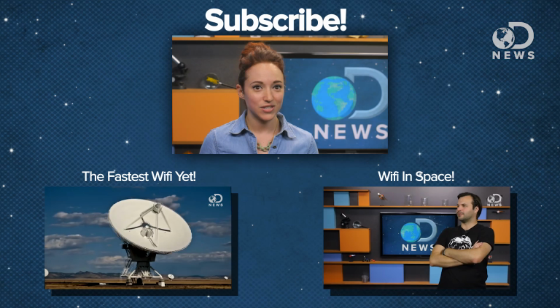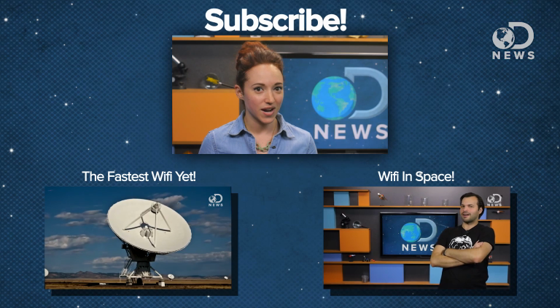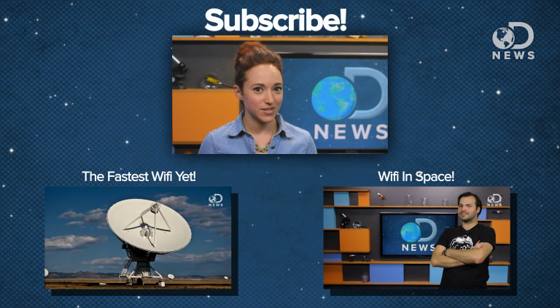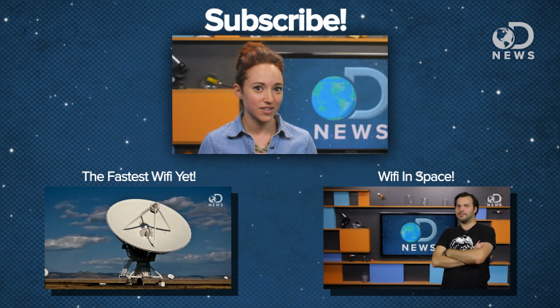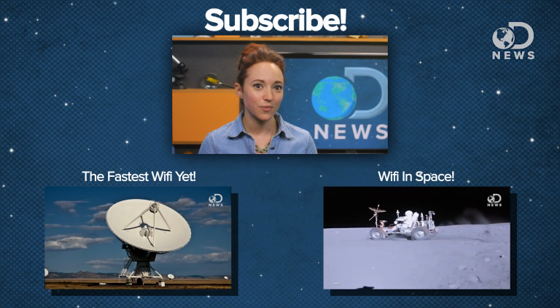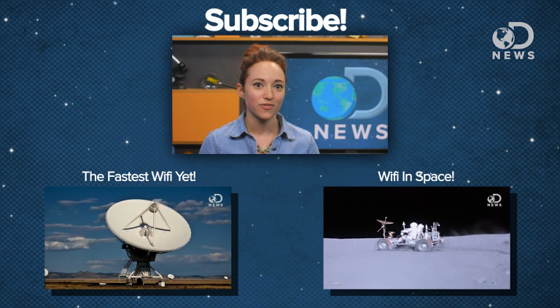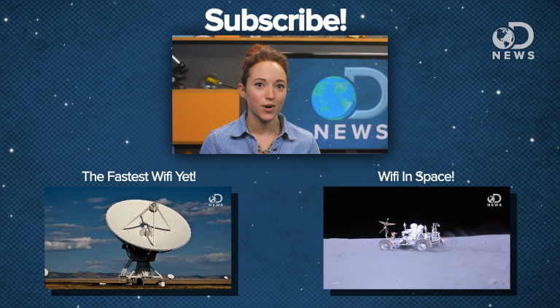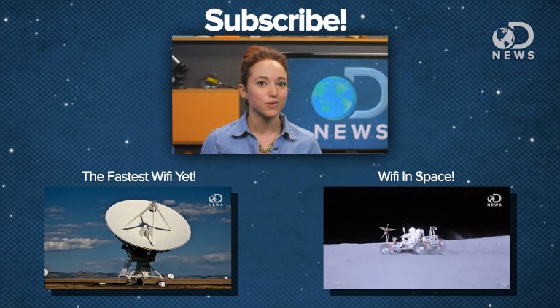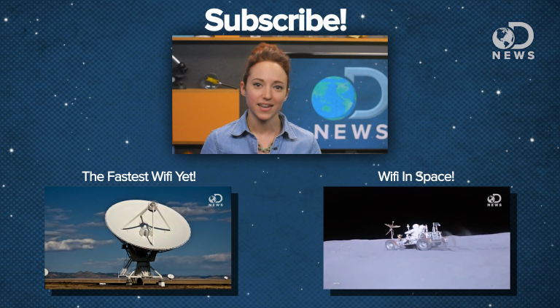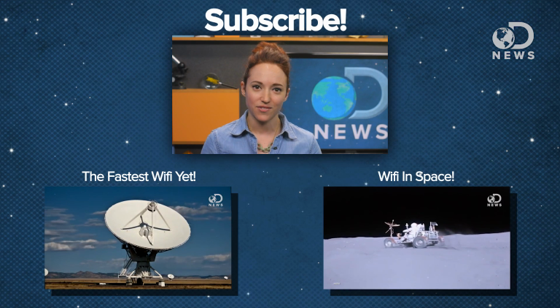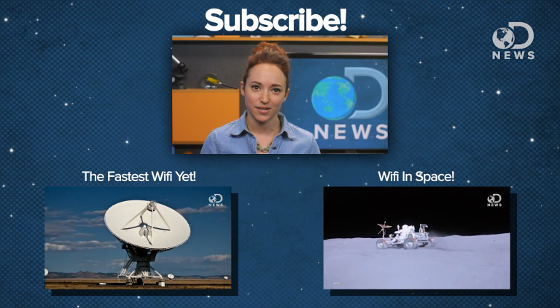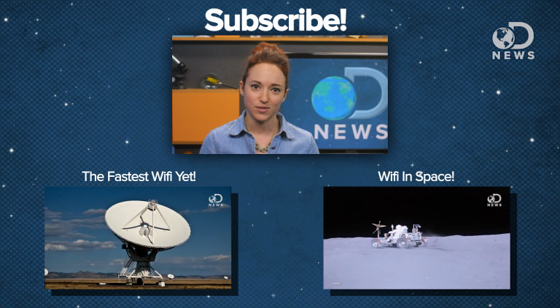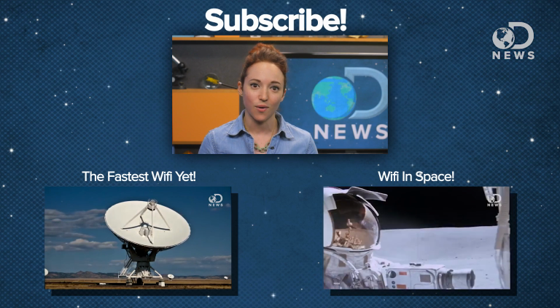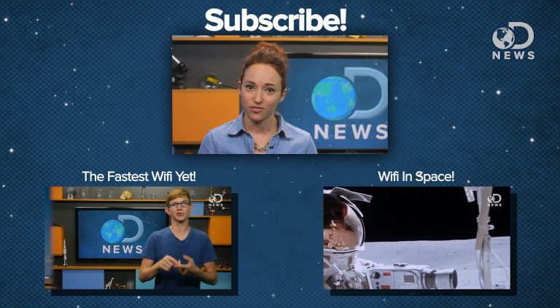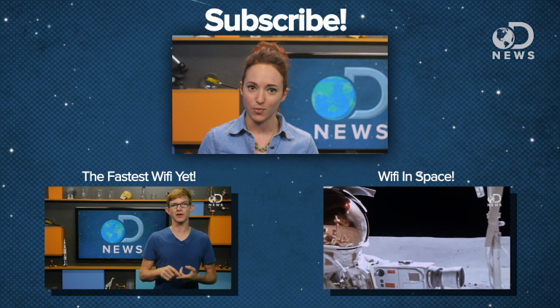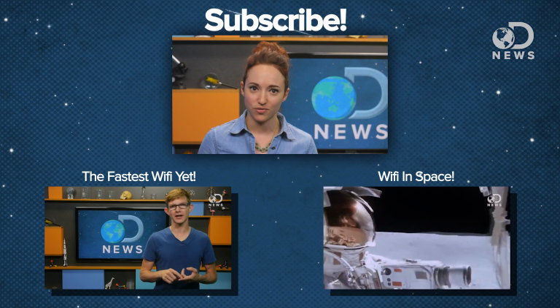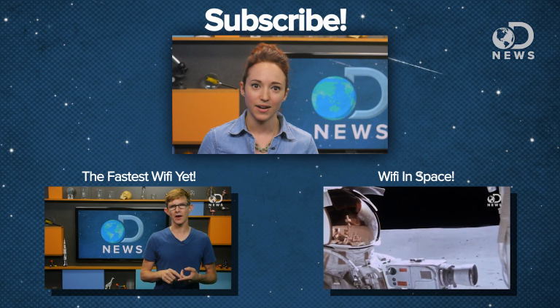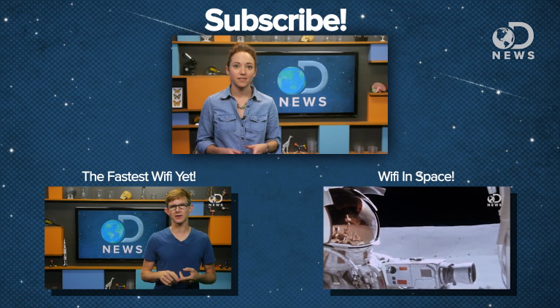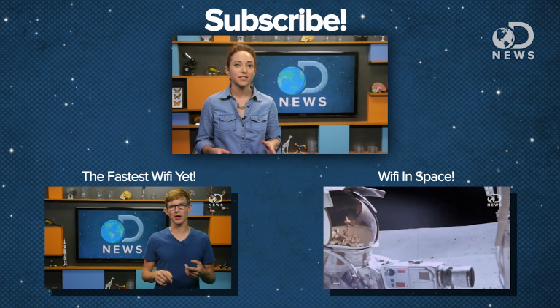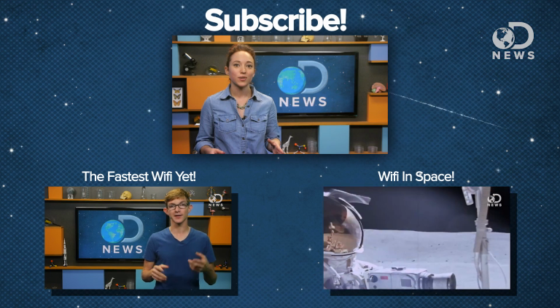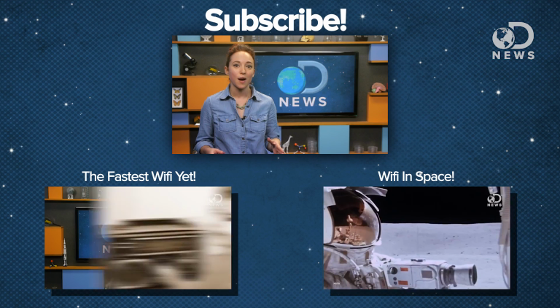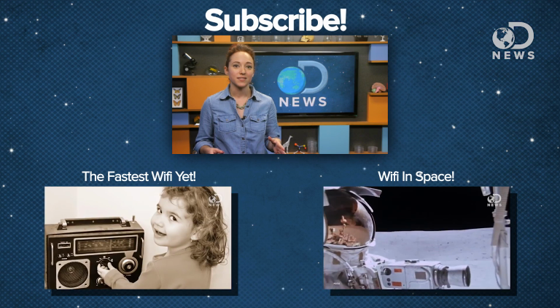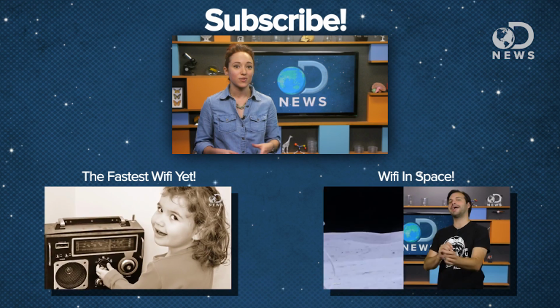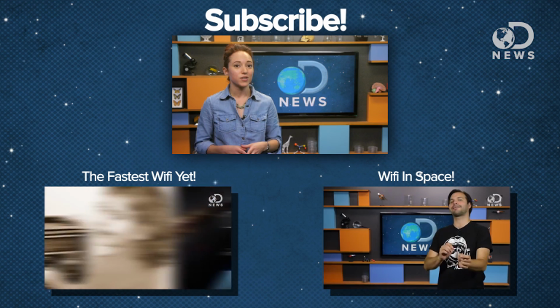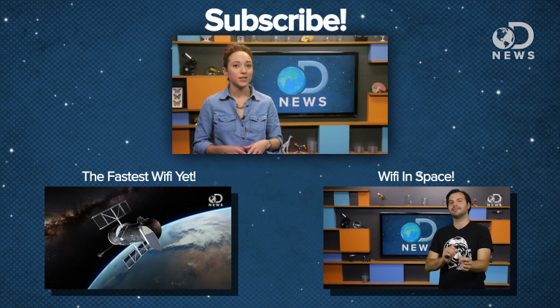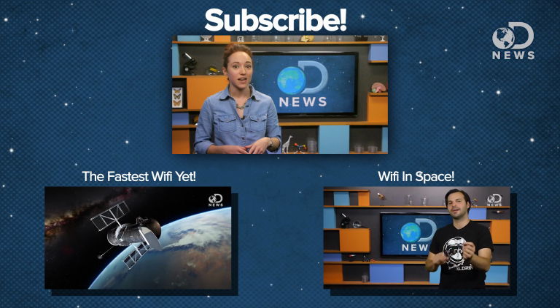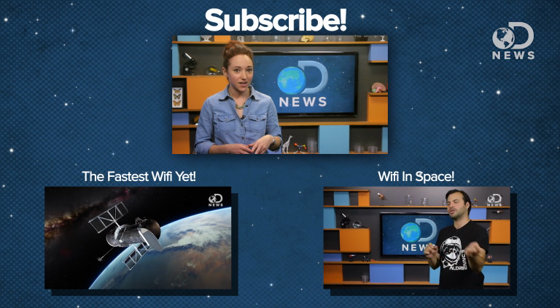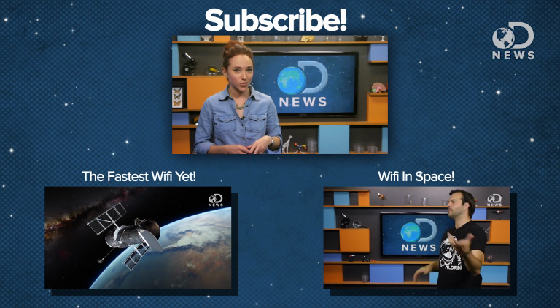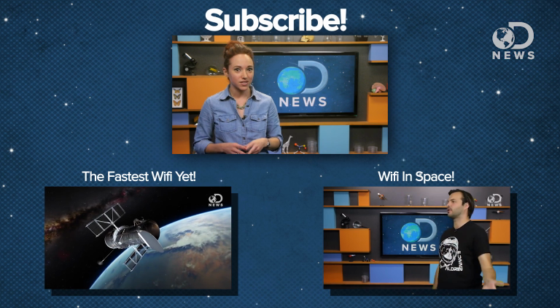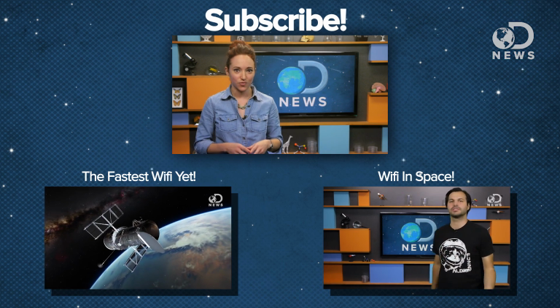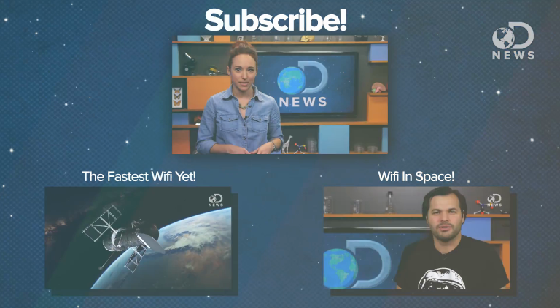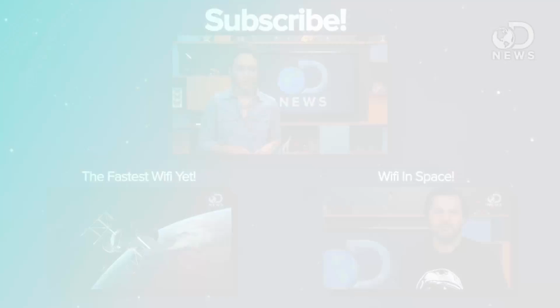Do you guys use in-flight Wi-Fi, or do you like having an excuse to go offline when you fly? Let us know in the comments, and for more DNews every day of the week, don't forget to subscribe.